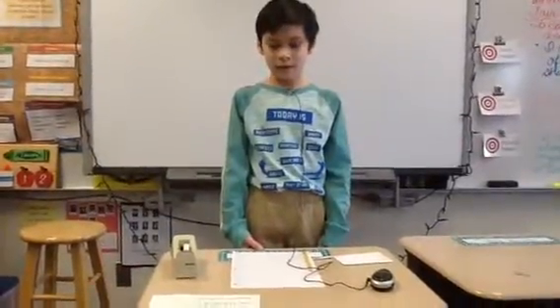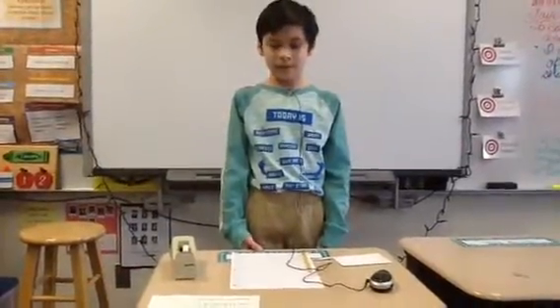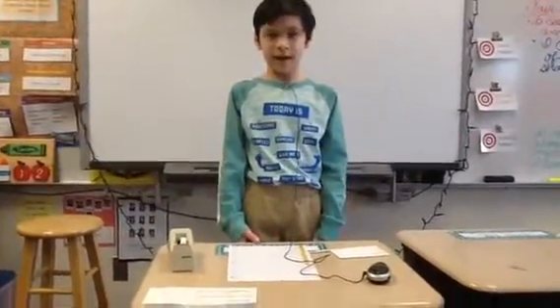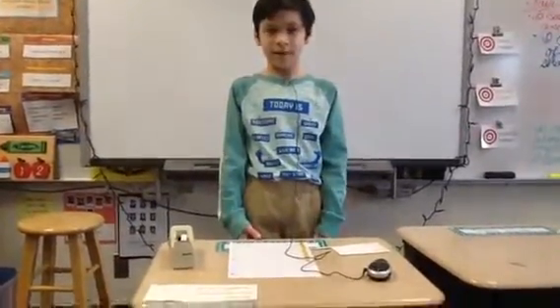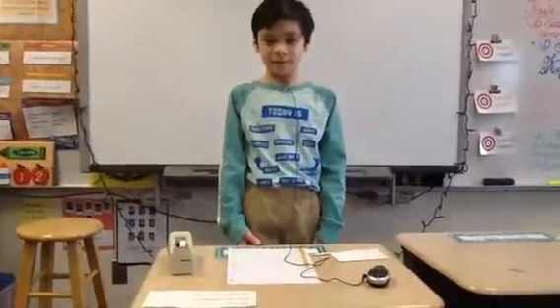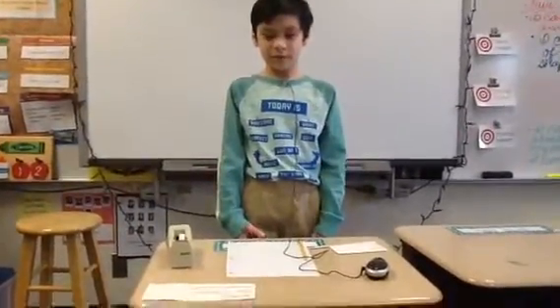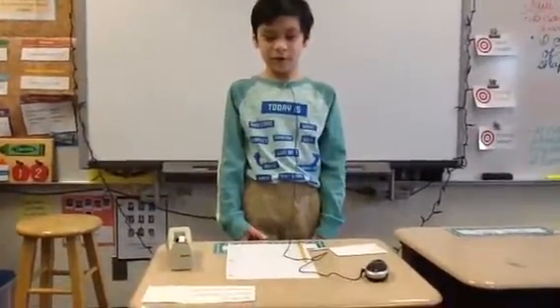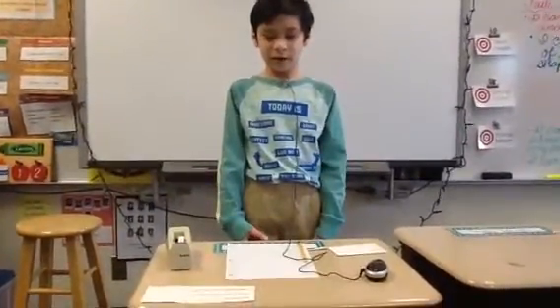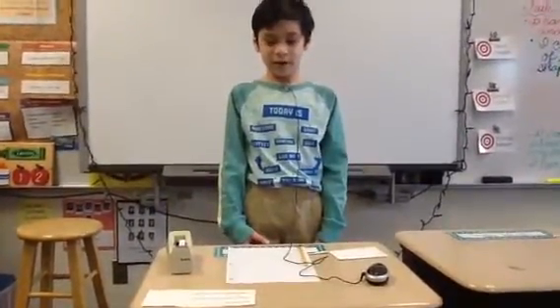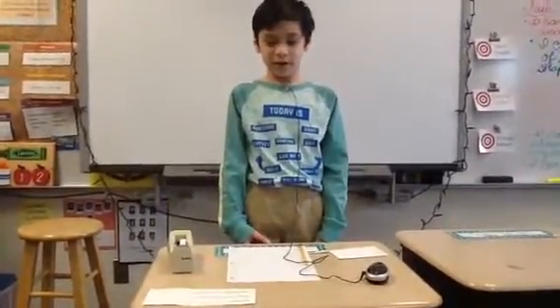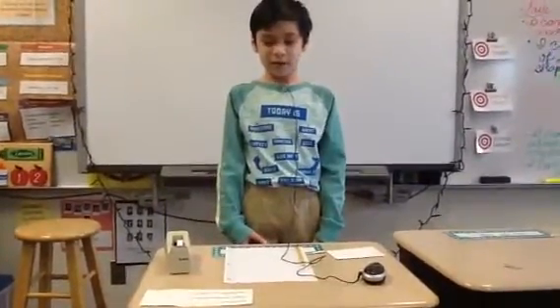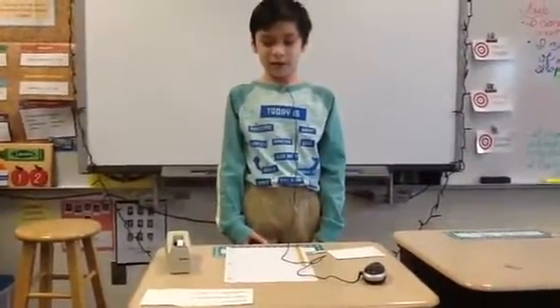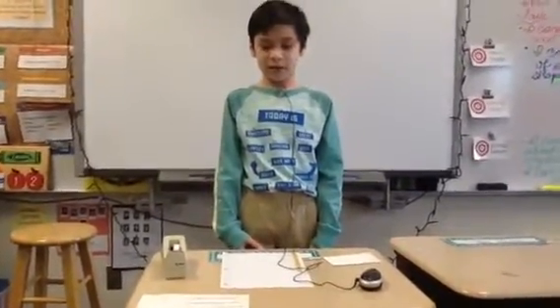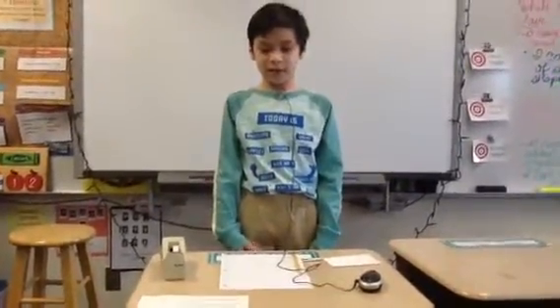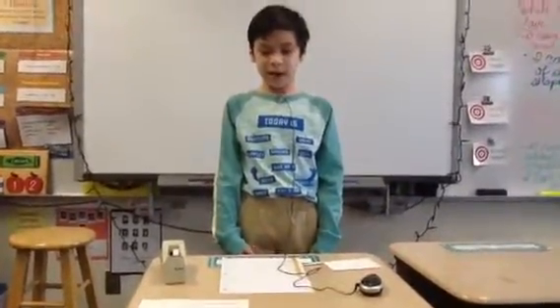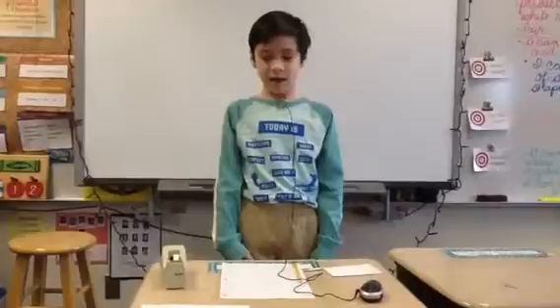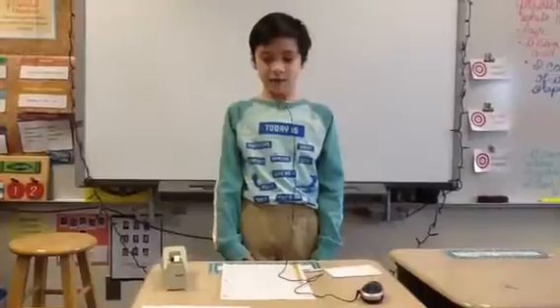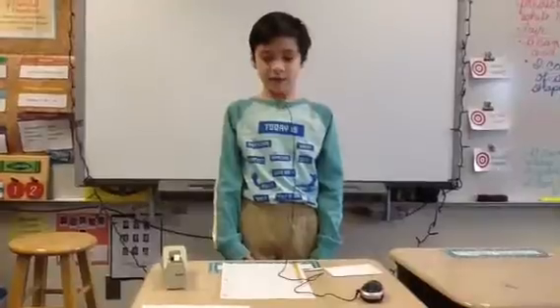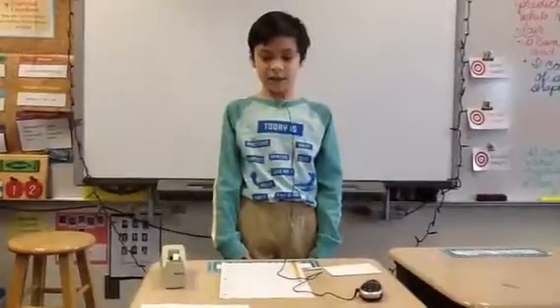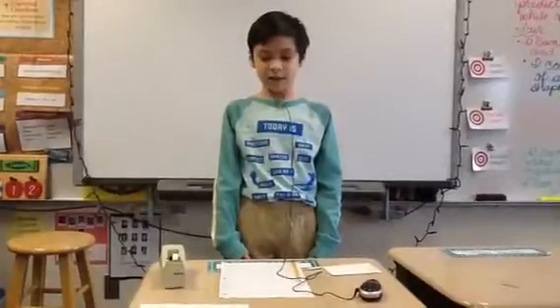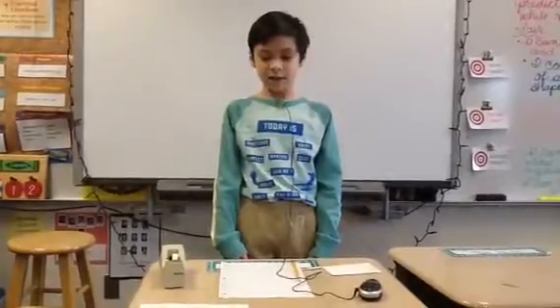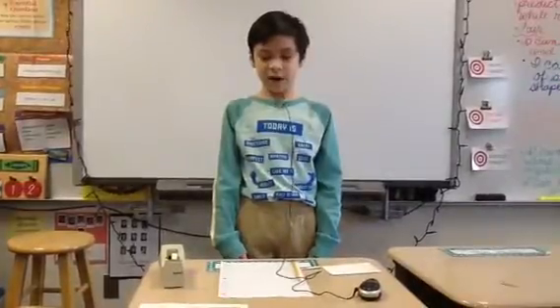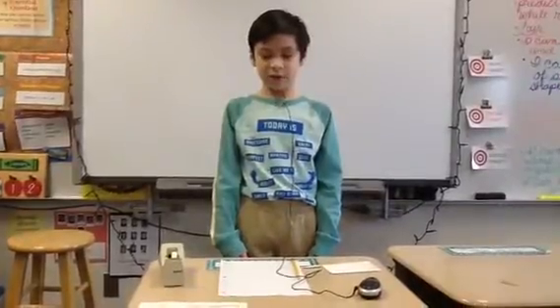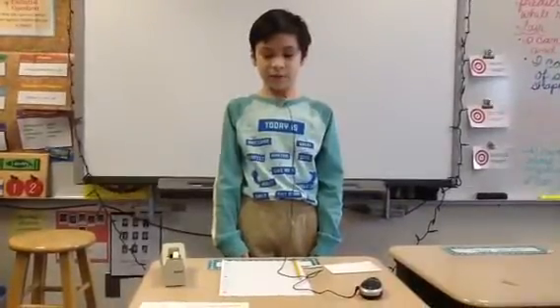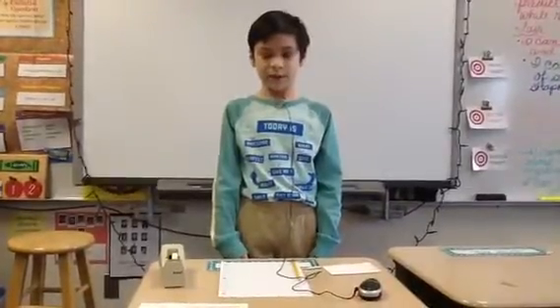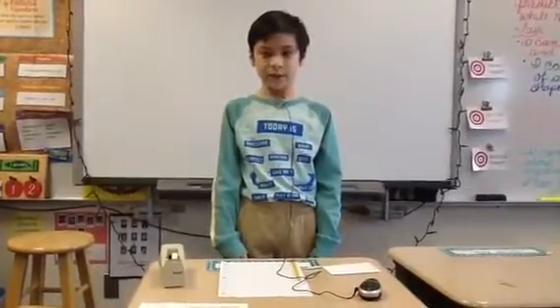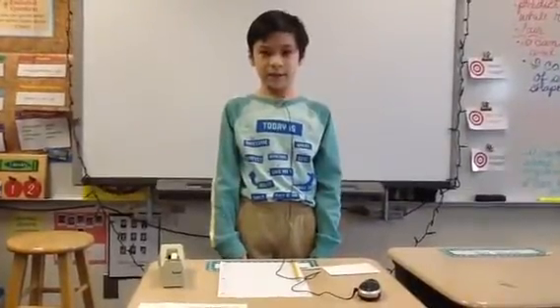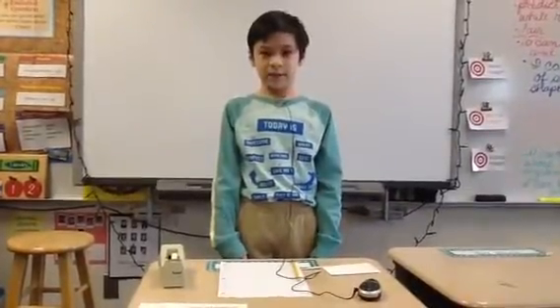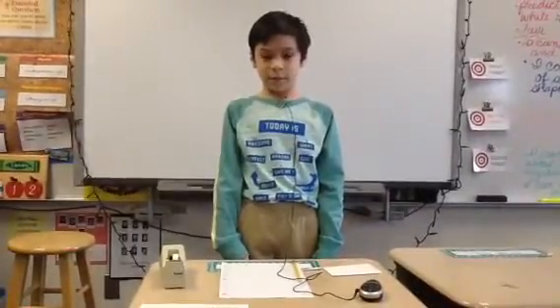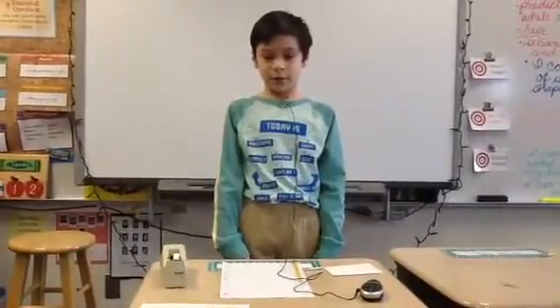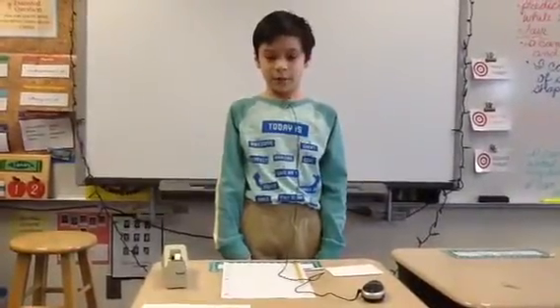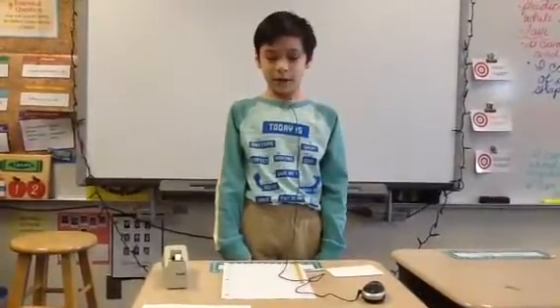My name is Bo, and today I will be teaching you how to make paper airplanes.